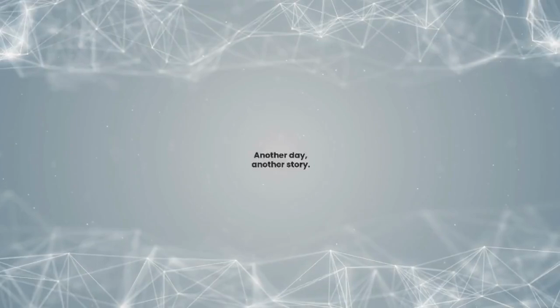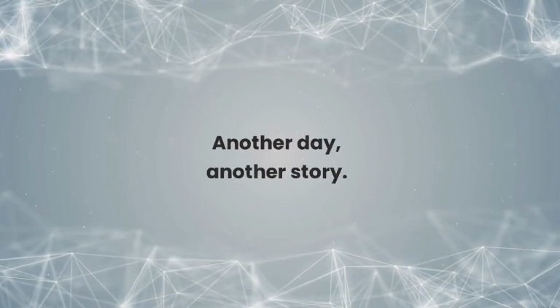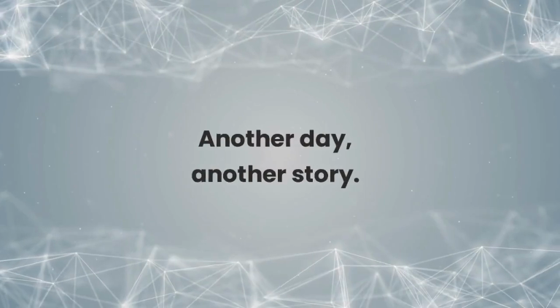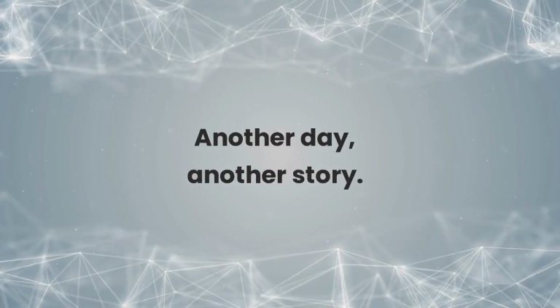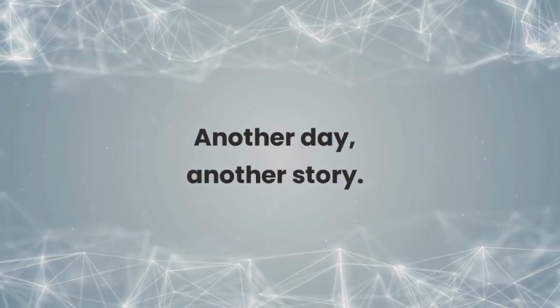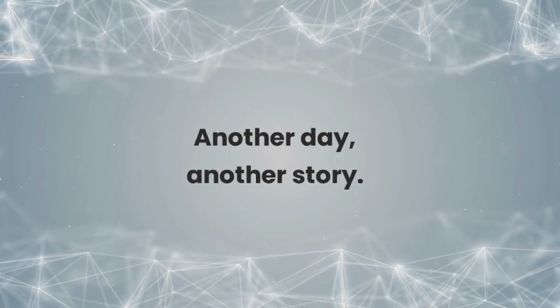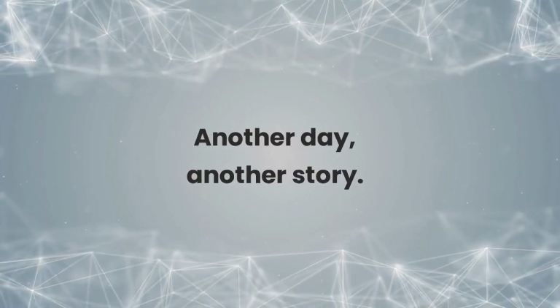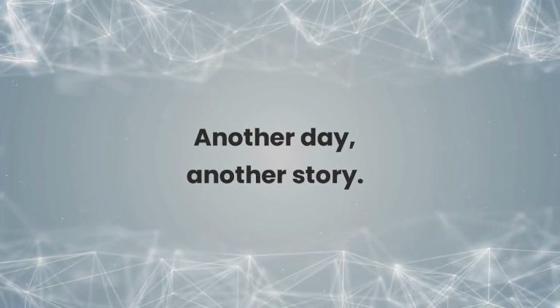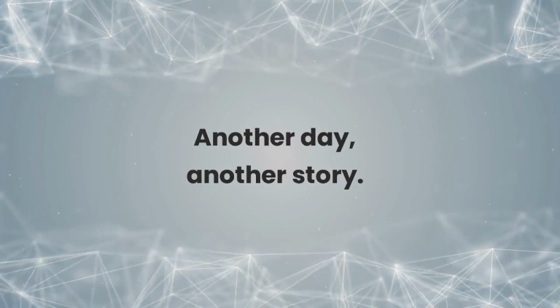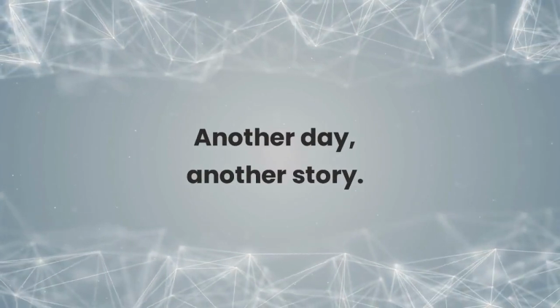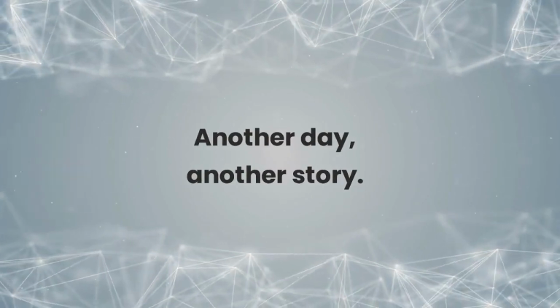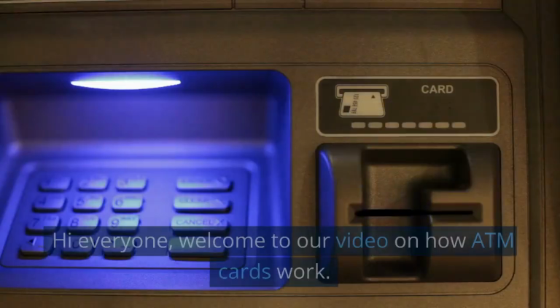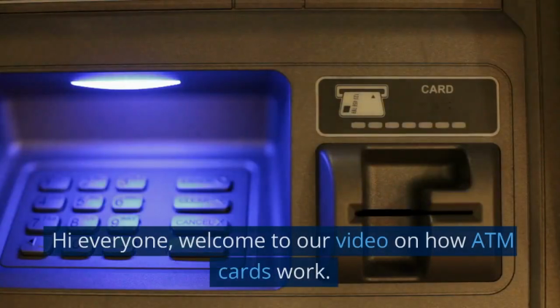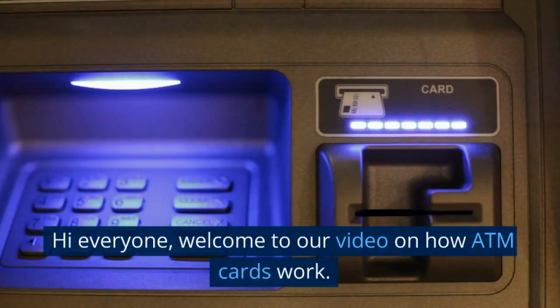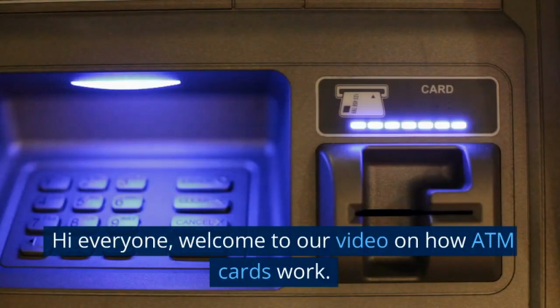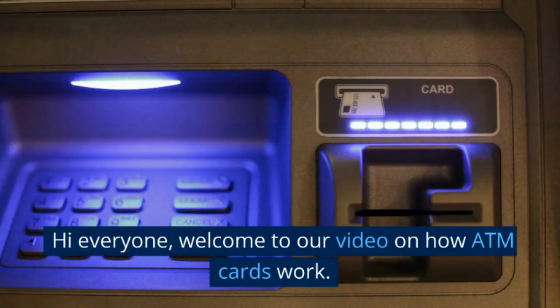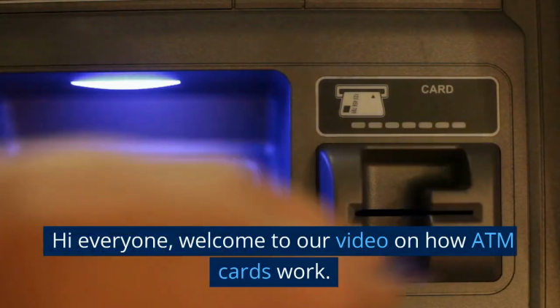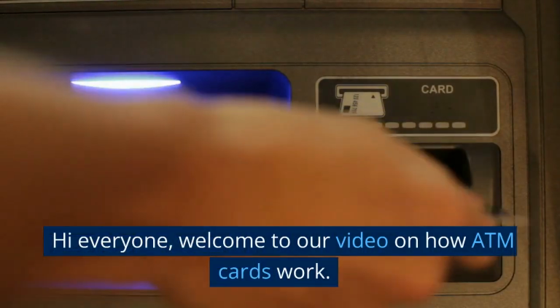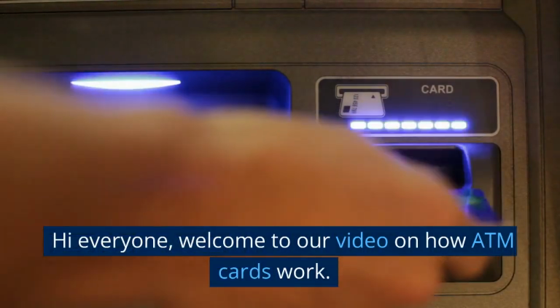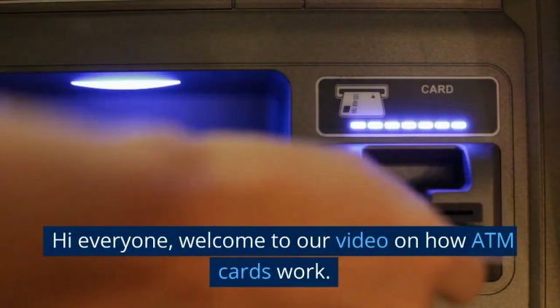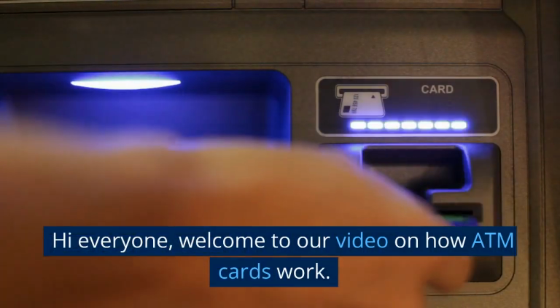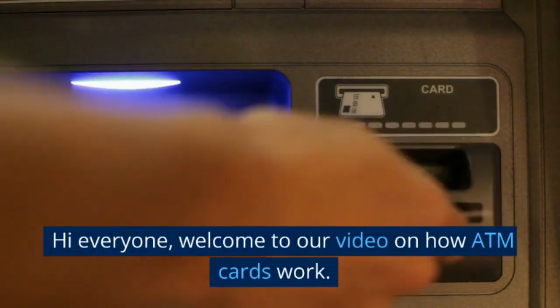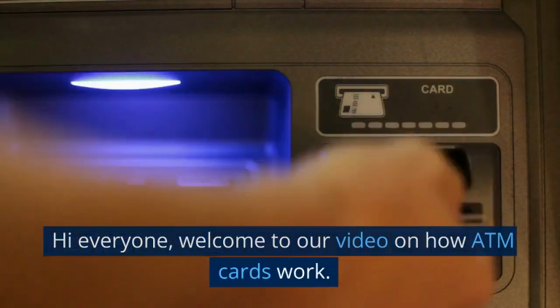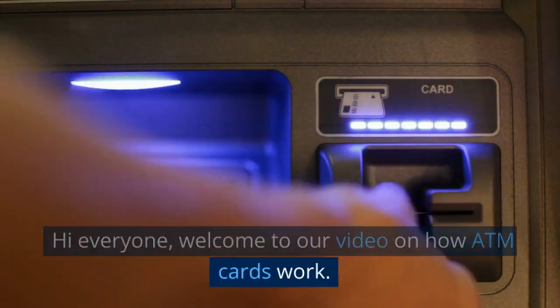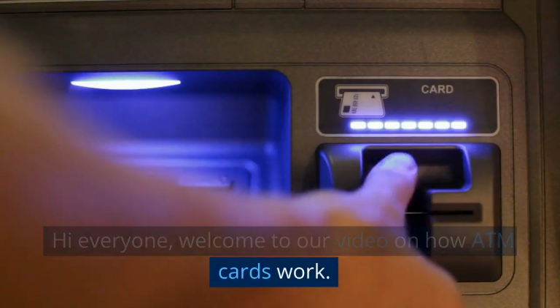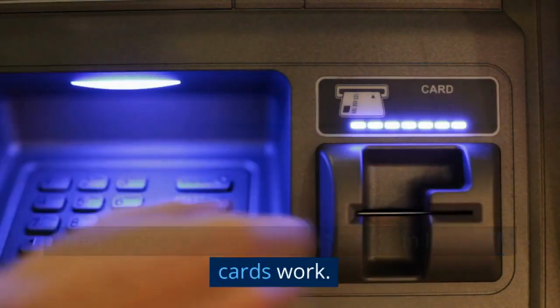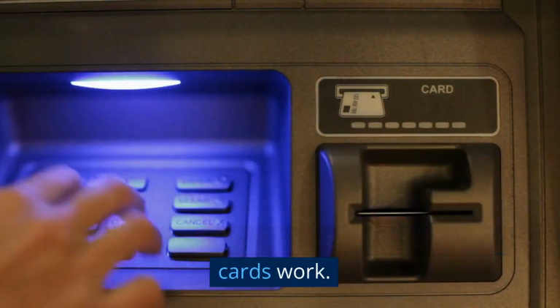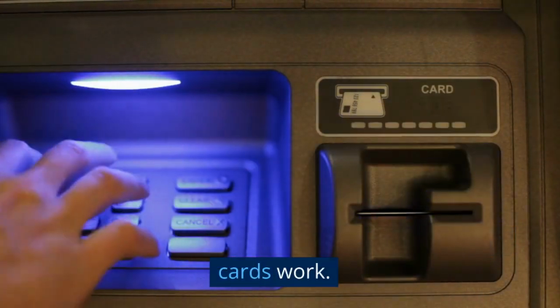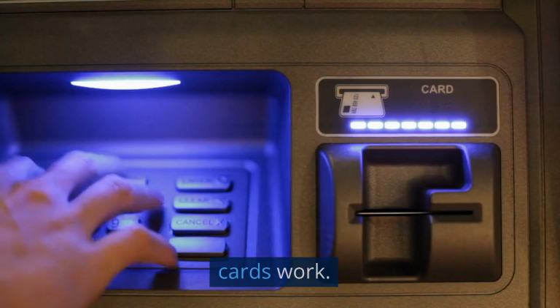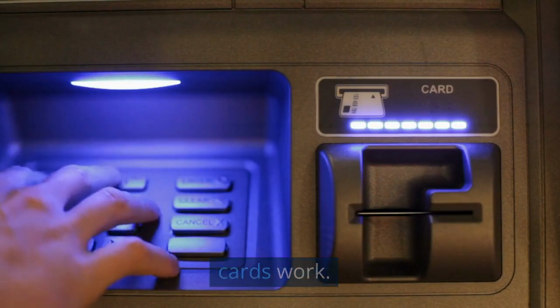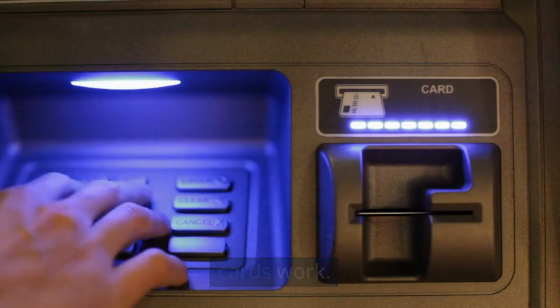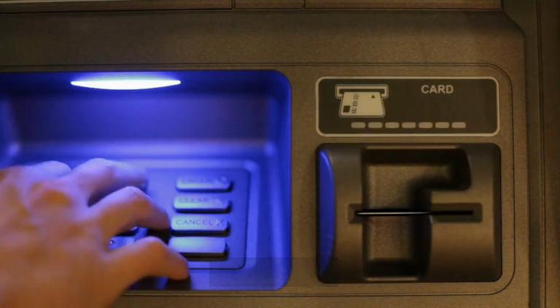Another day, another story. Hi everyone, welcome to our video on how ATM cards work.